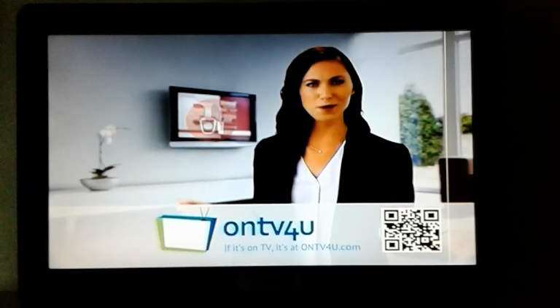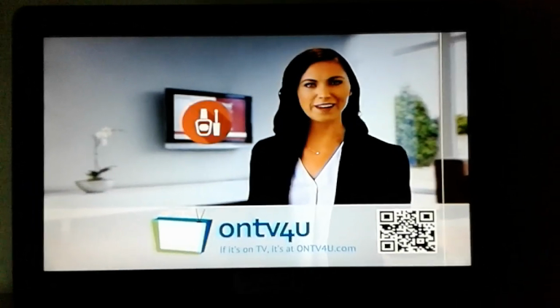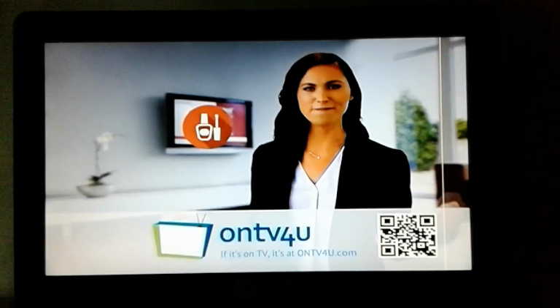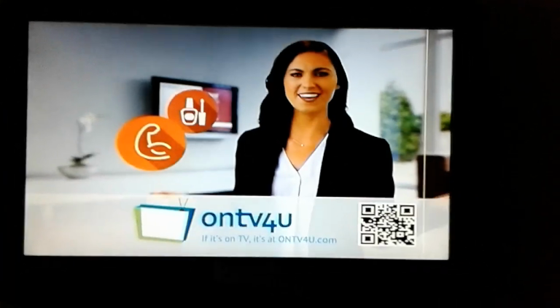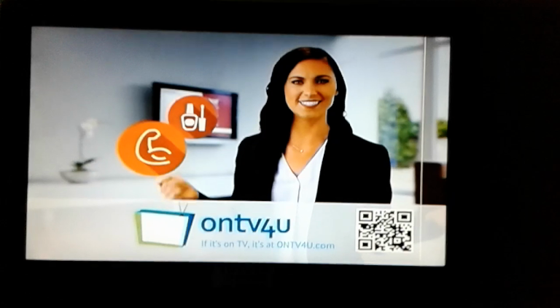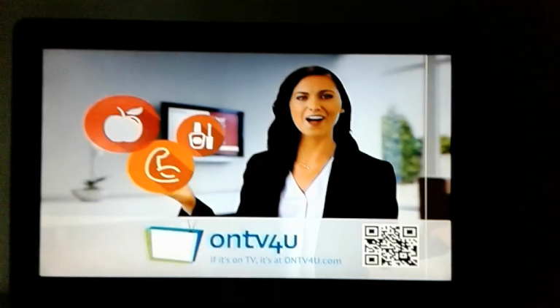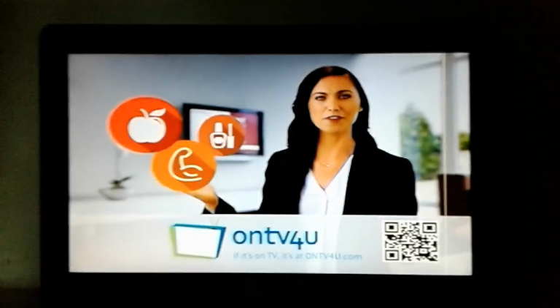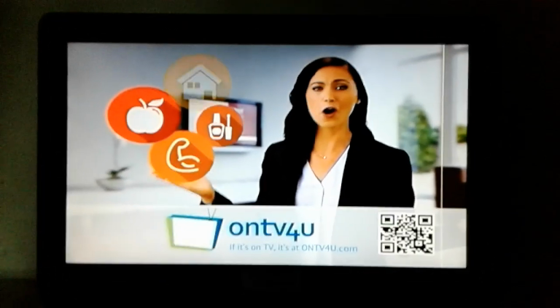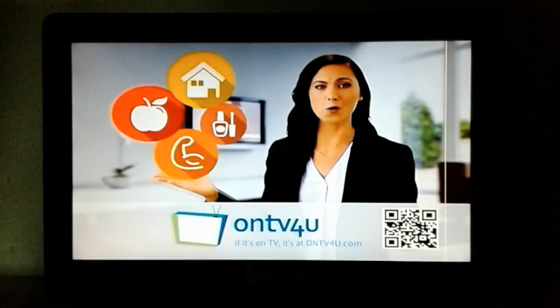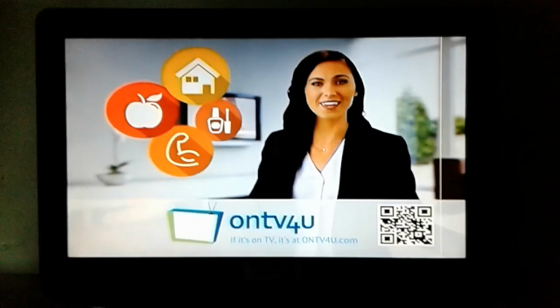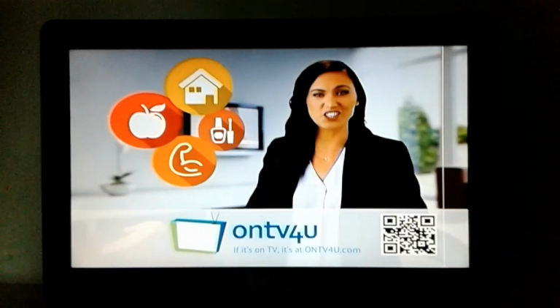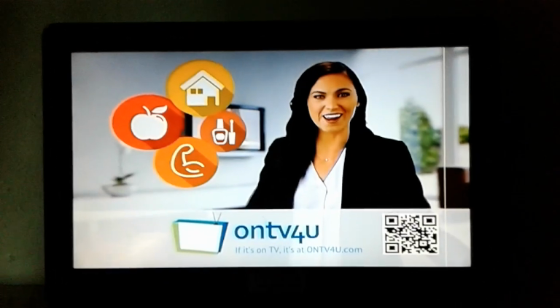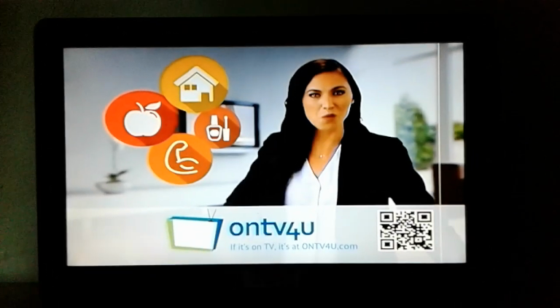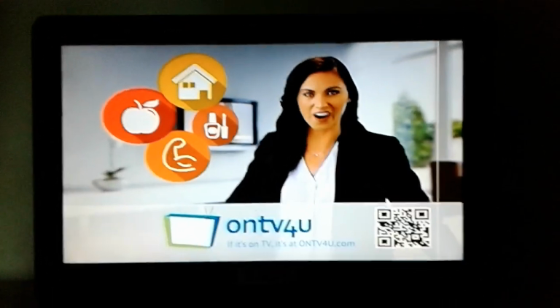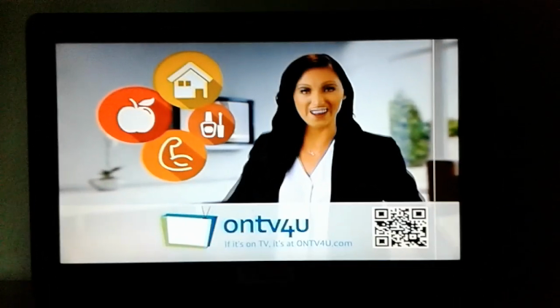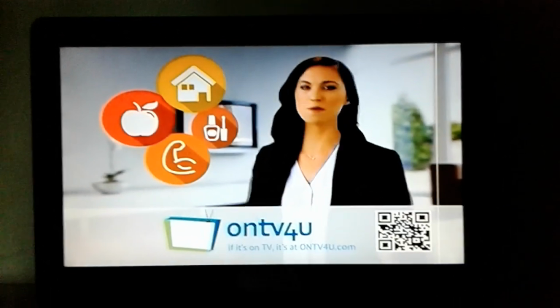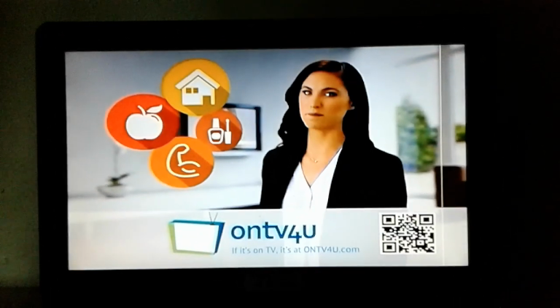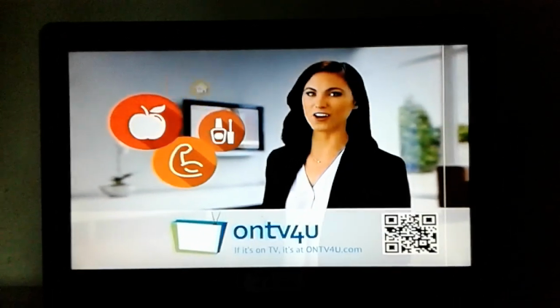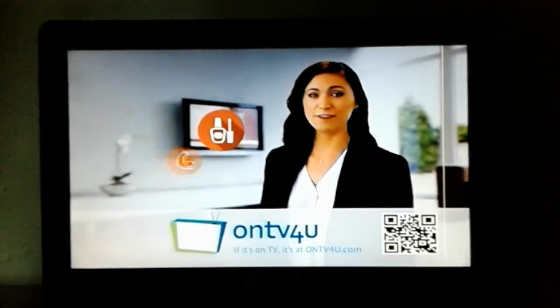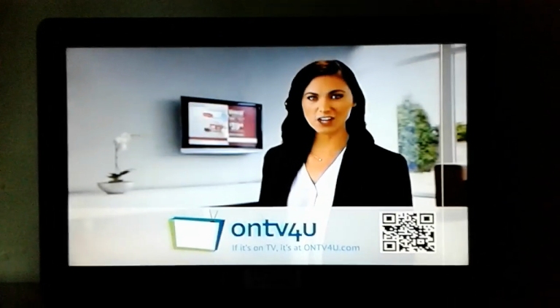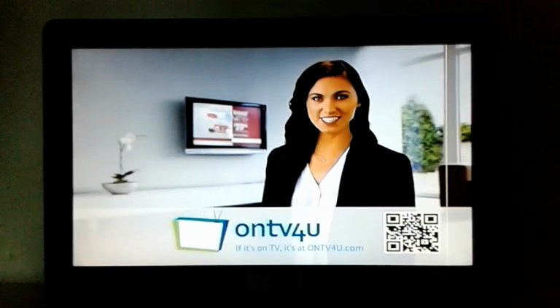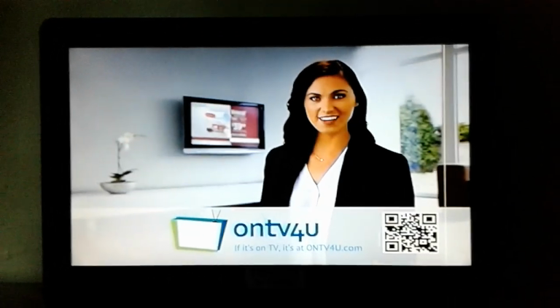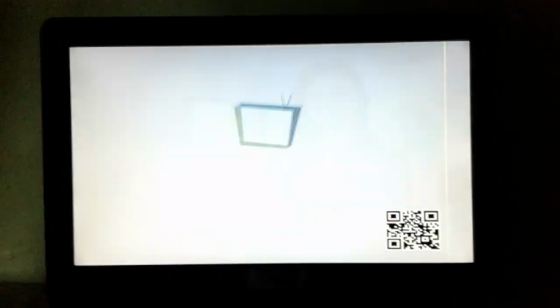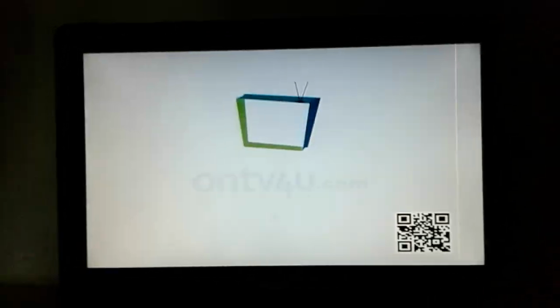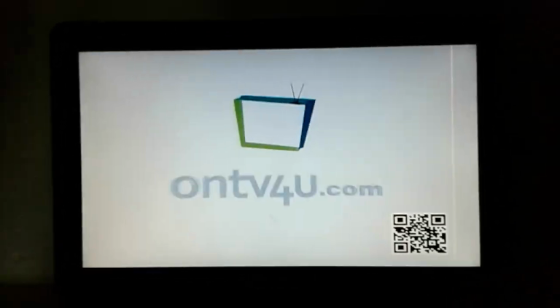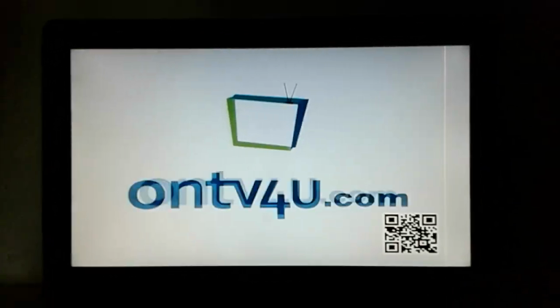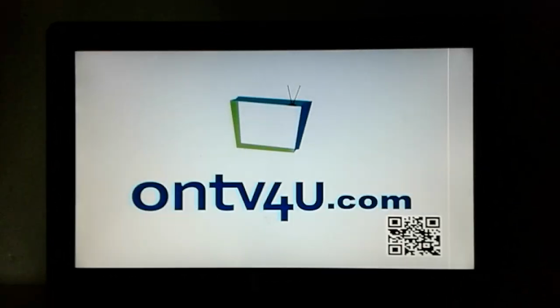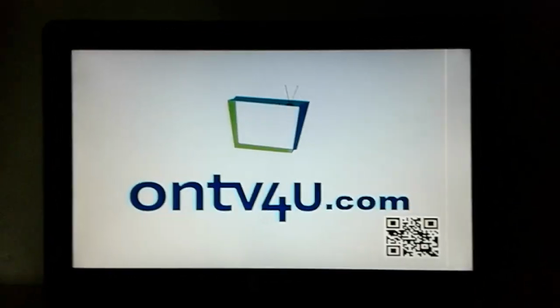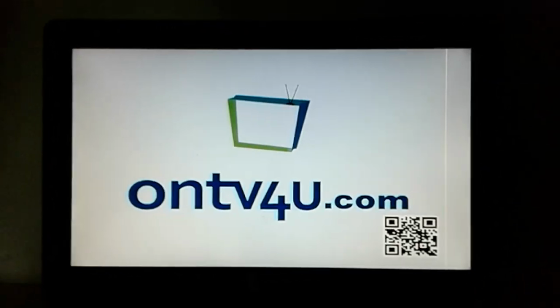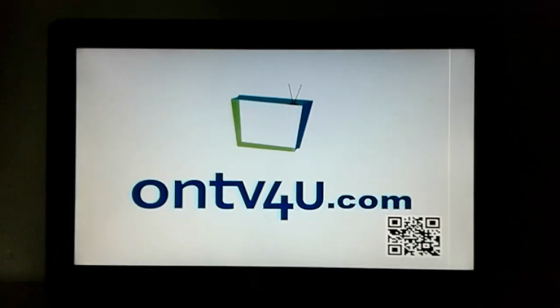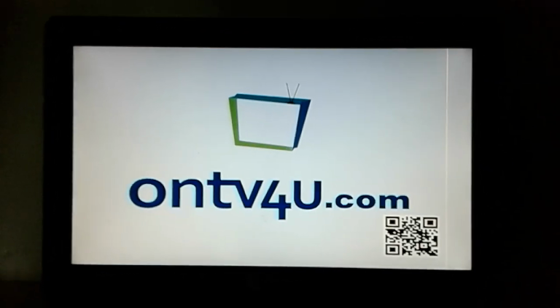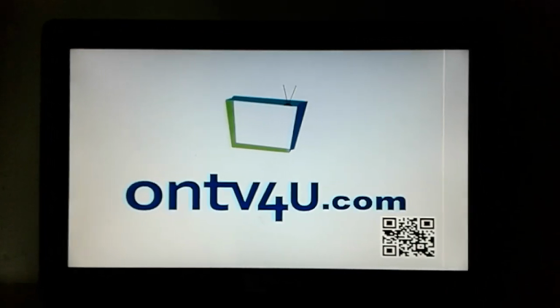Beauty, fitness, health, home, kitchen, and more. And remember, if it's on TV, it's at ontv4u.com.